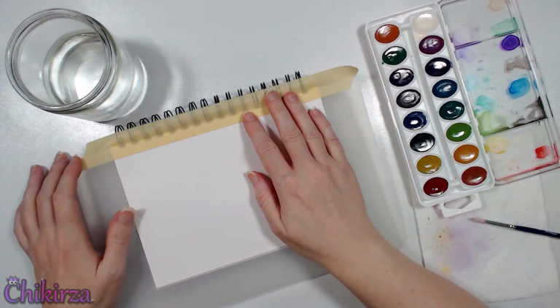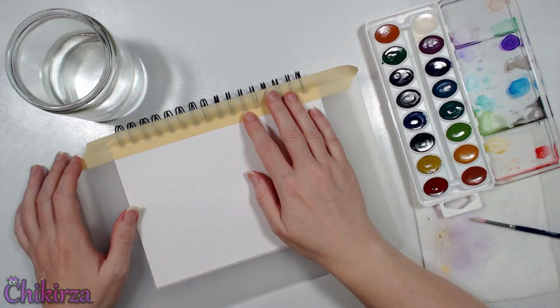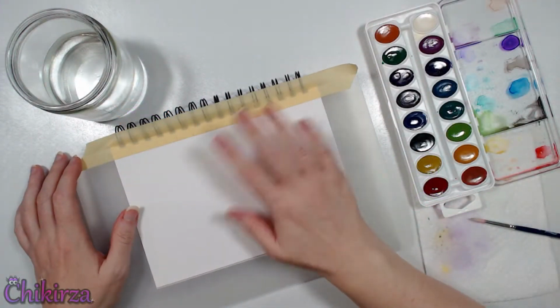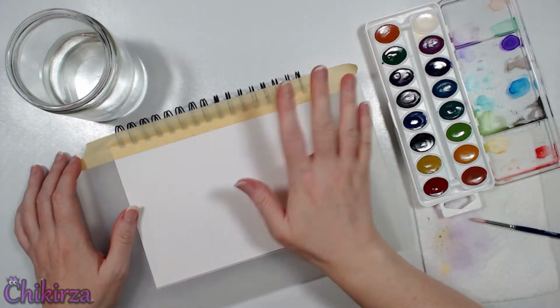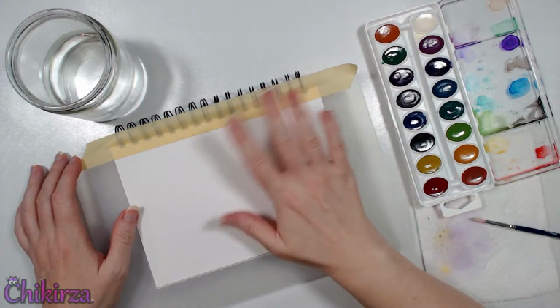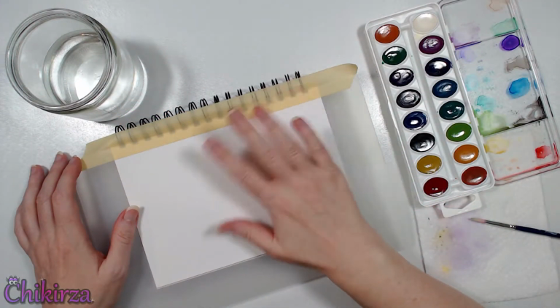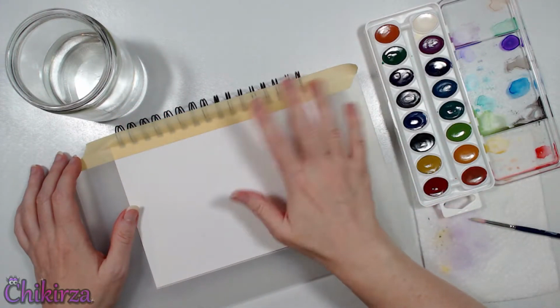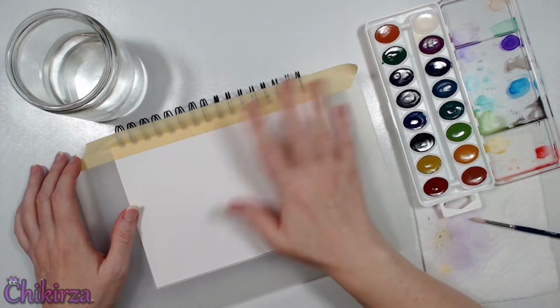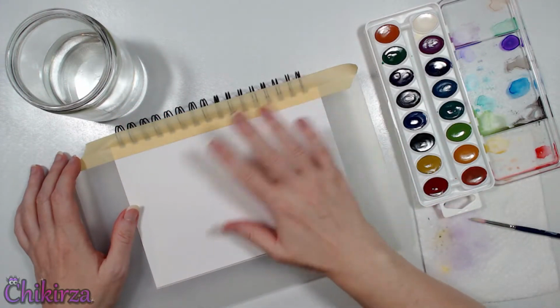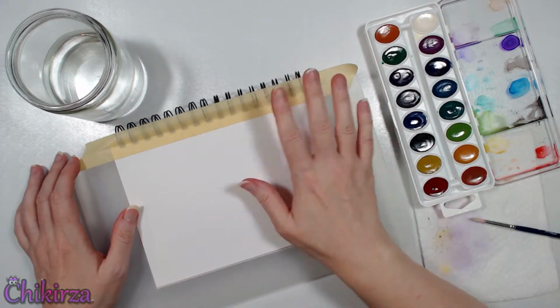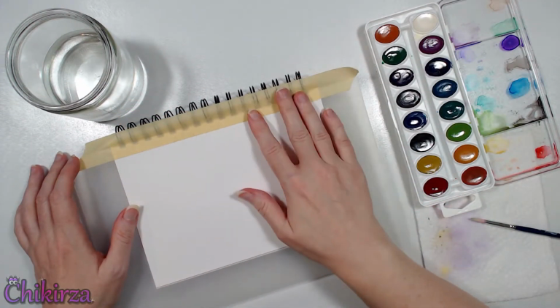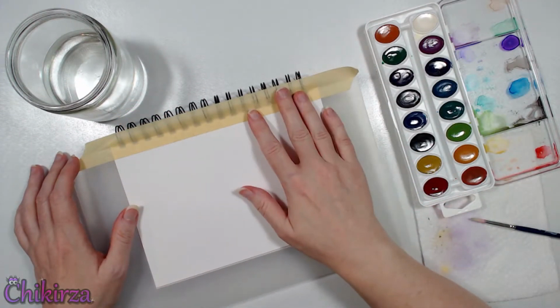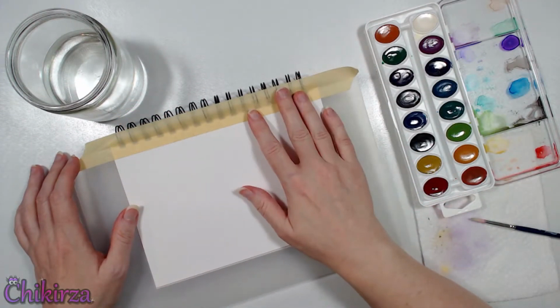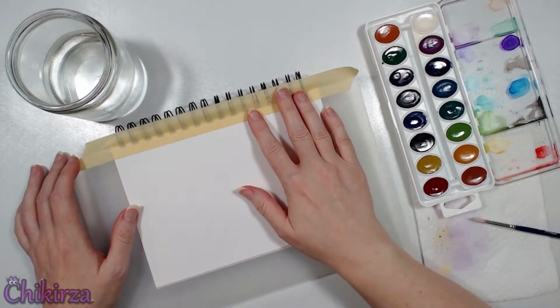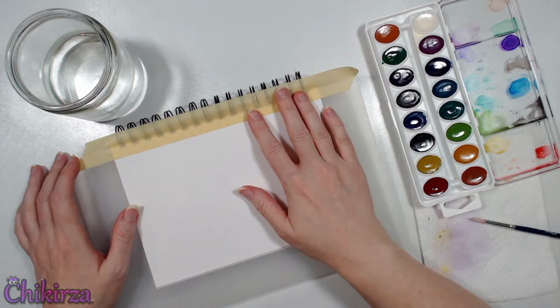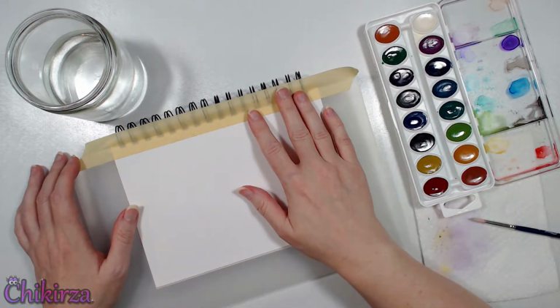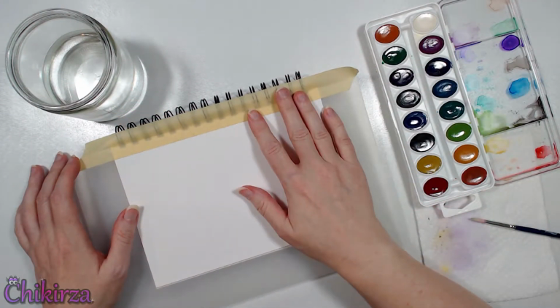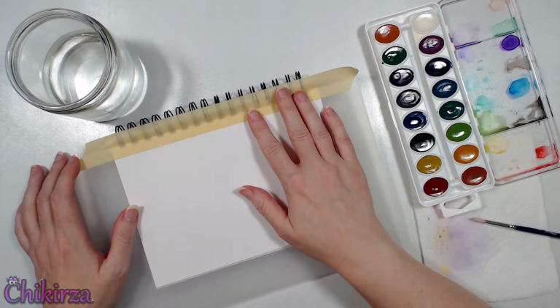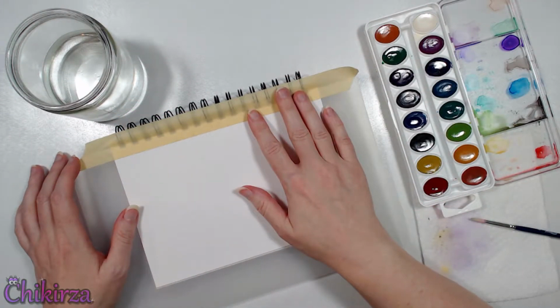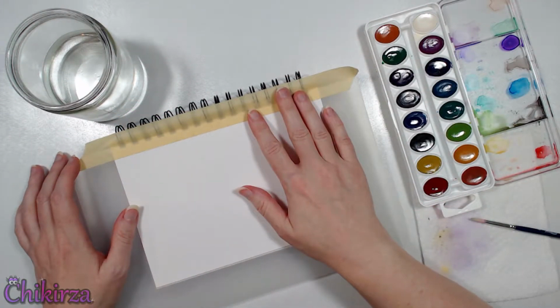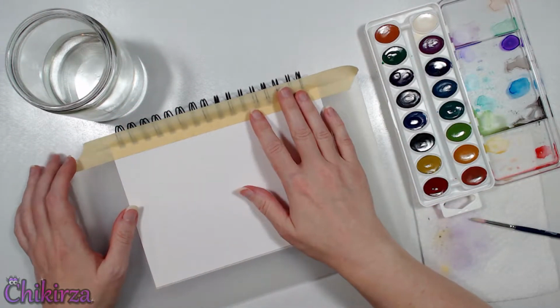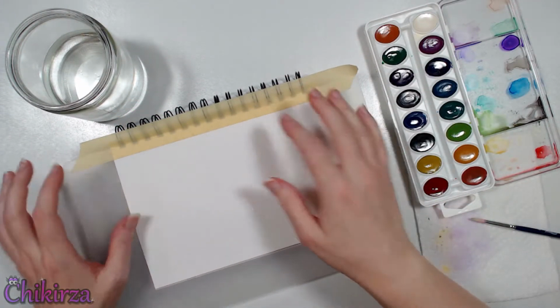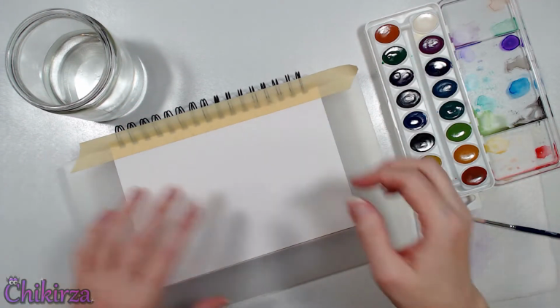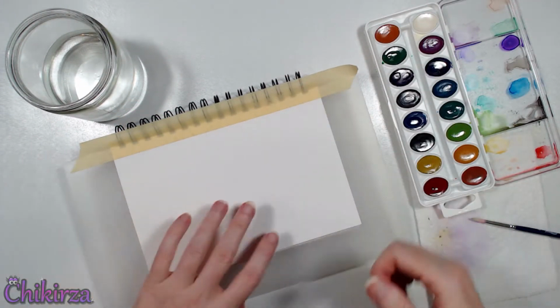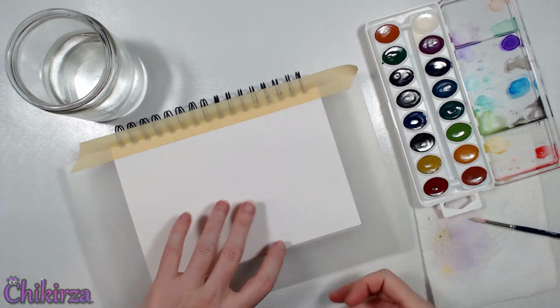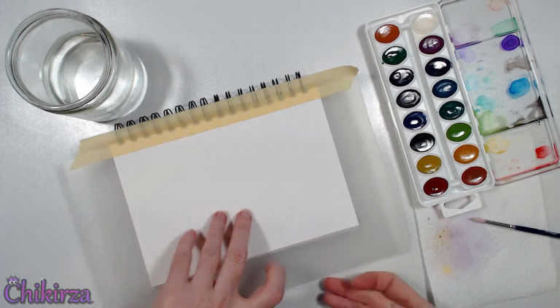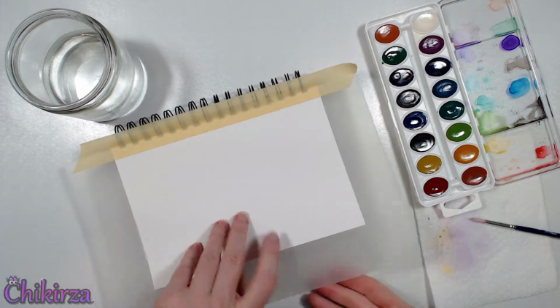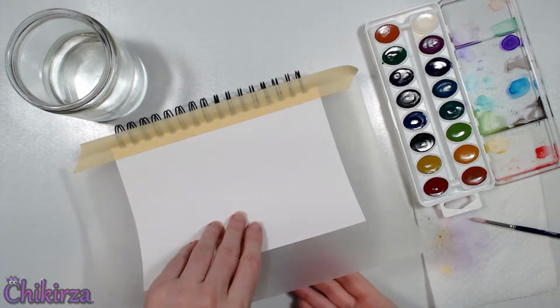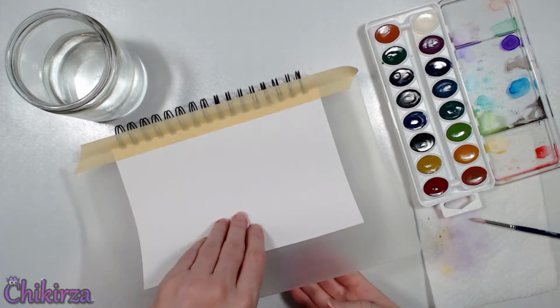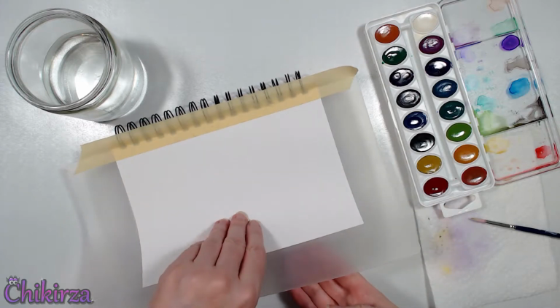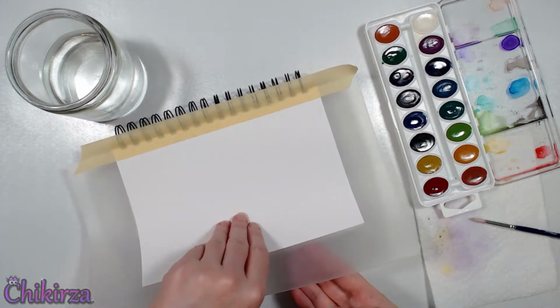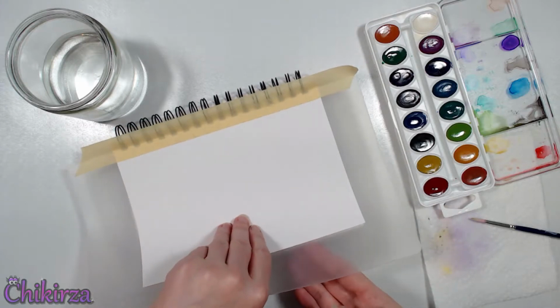Hello everybody, my name is Jakurza, and welcome to another Art Journal video.